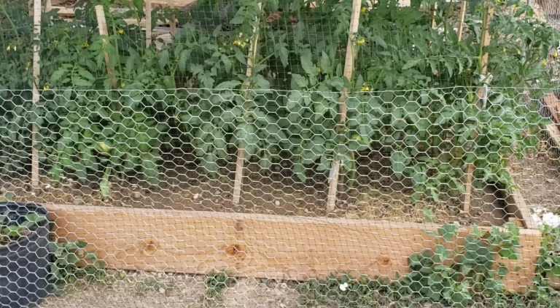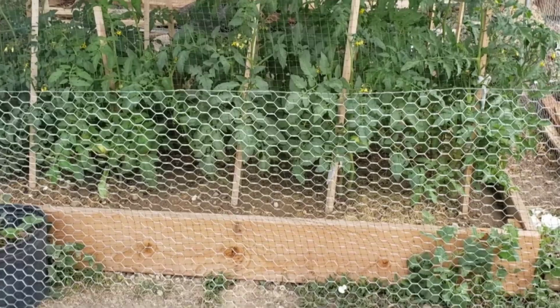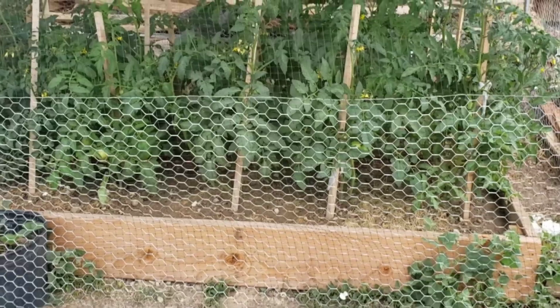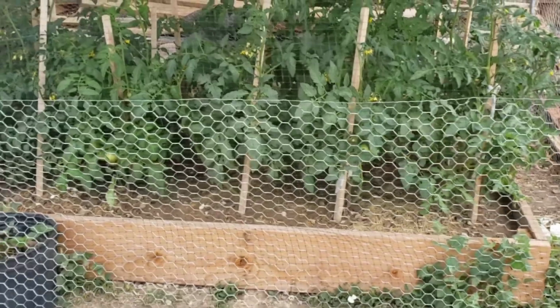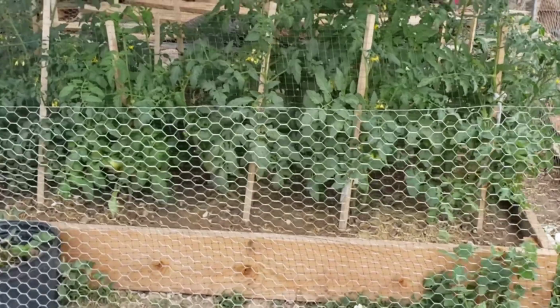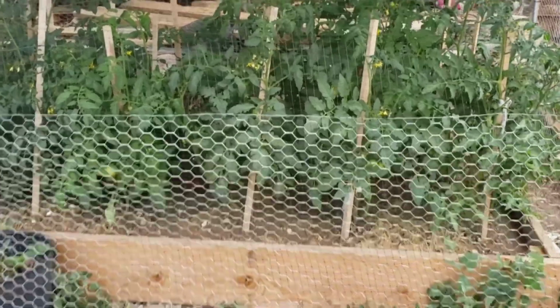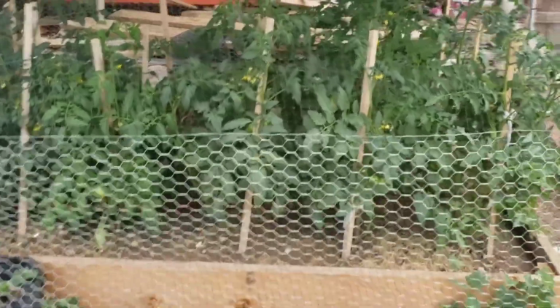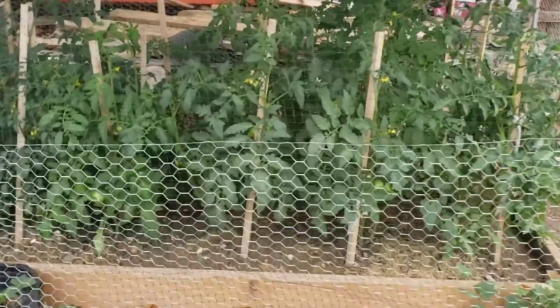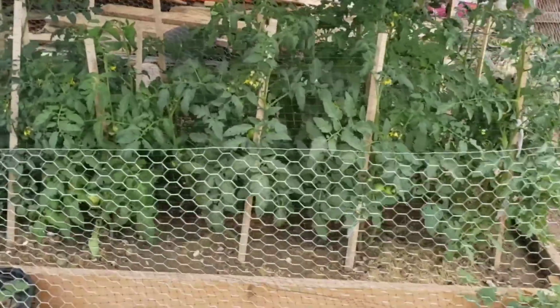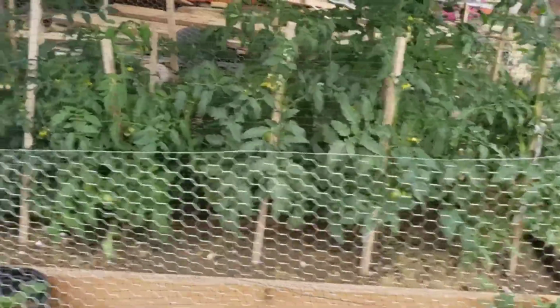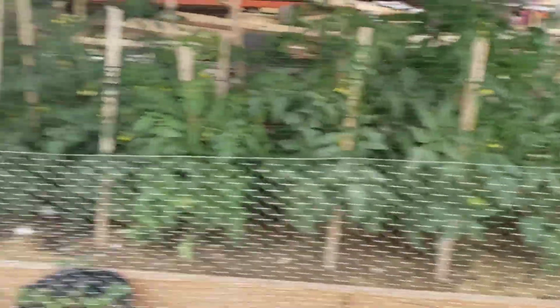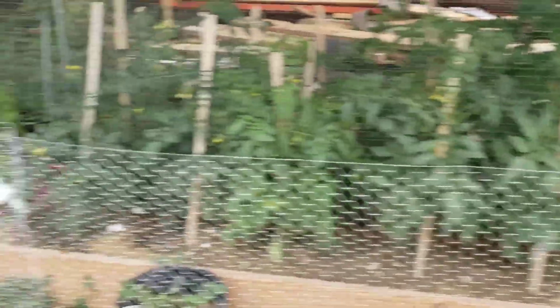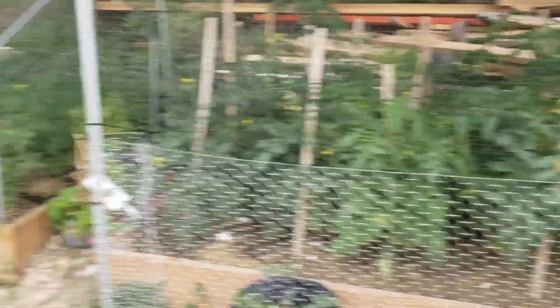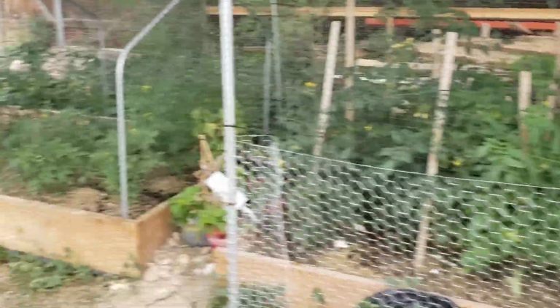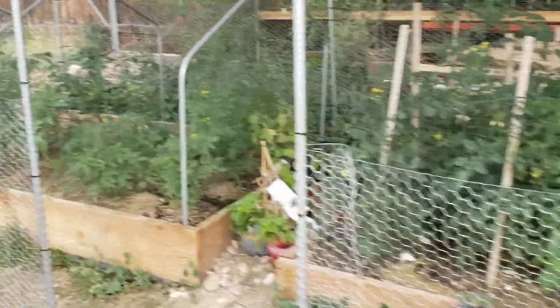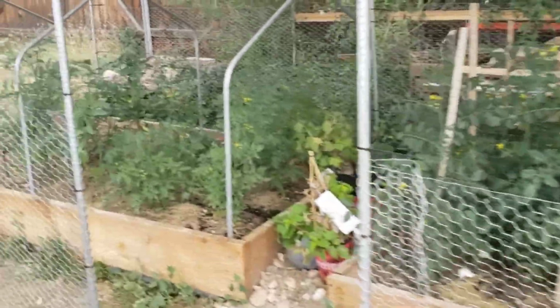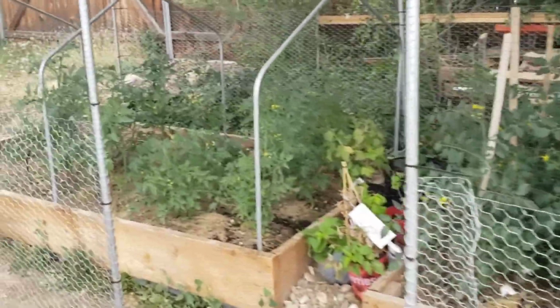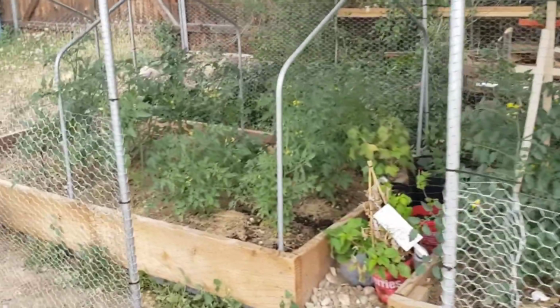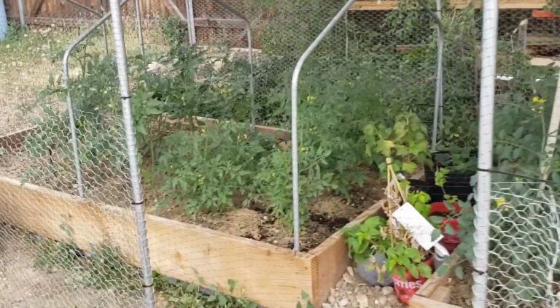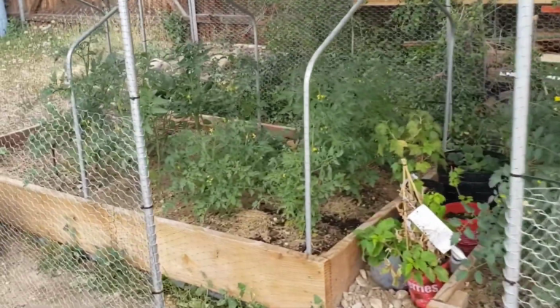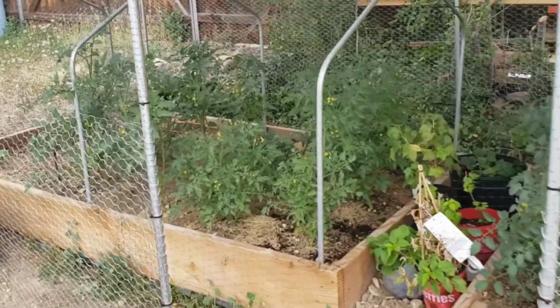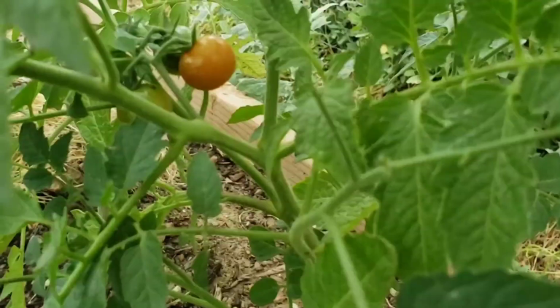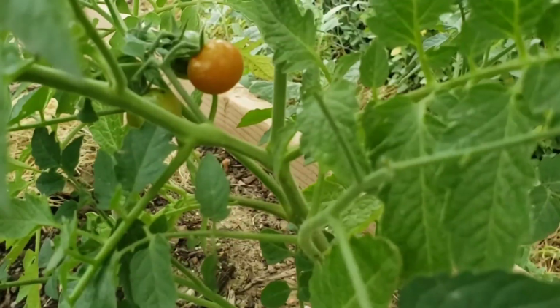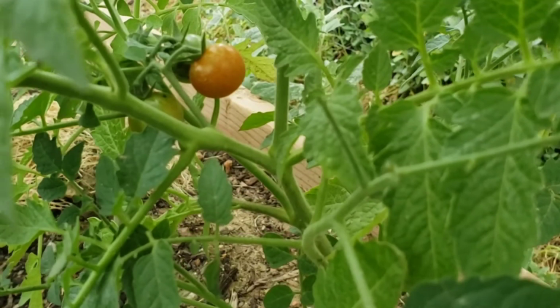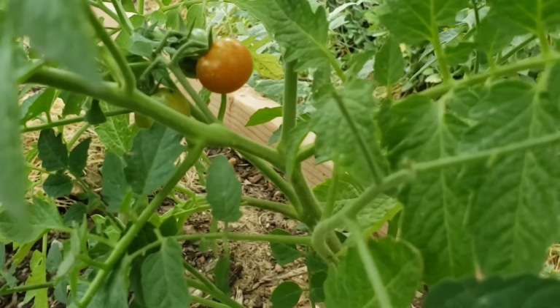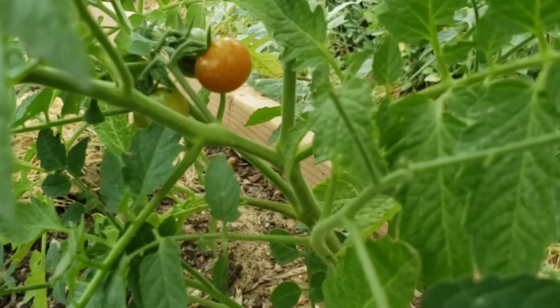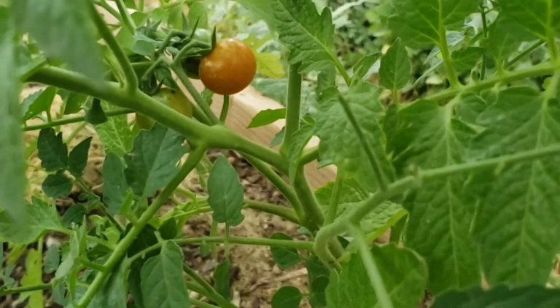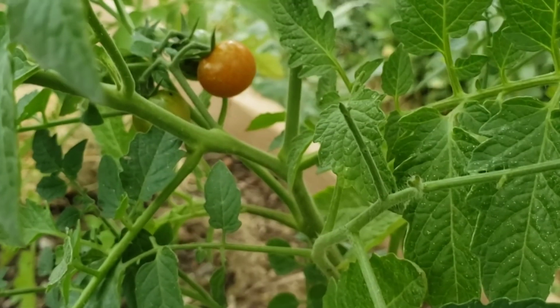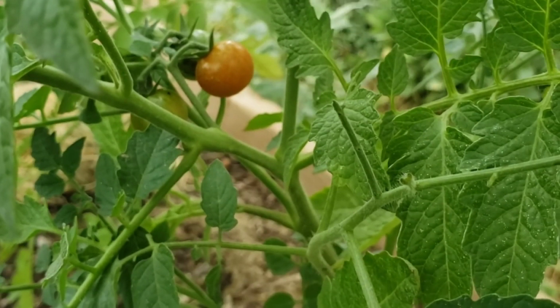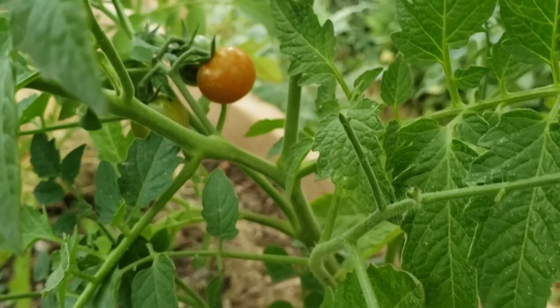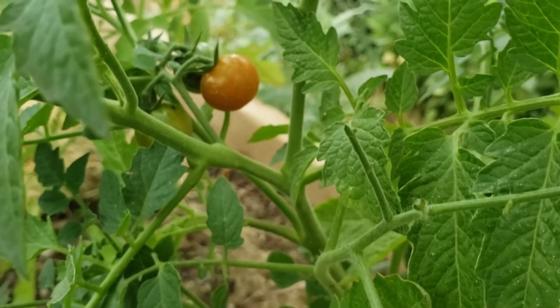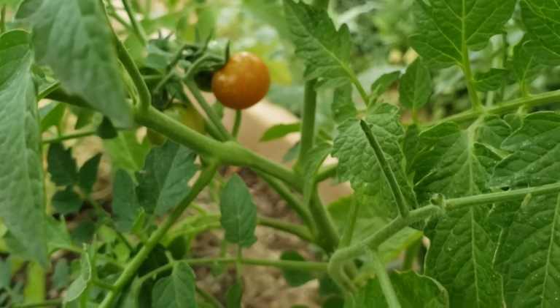And here's our tomatoes. We've got lots of tomatoes. There's another one. We're about to harvest this tomato.